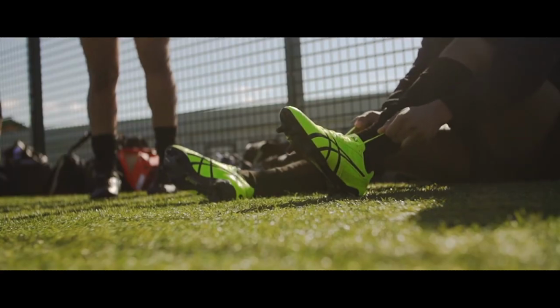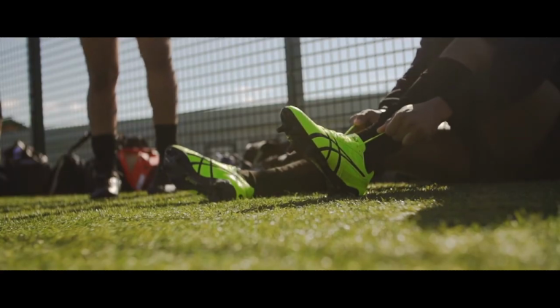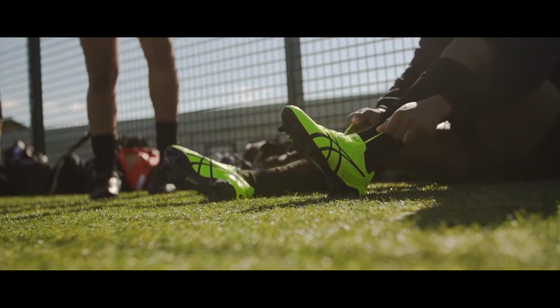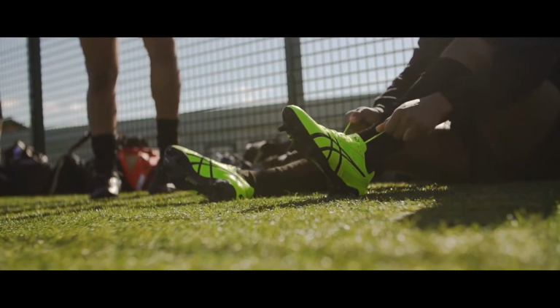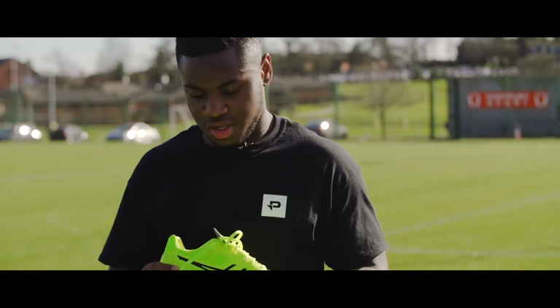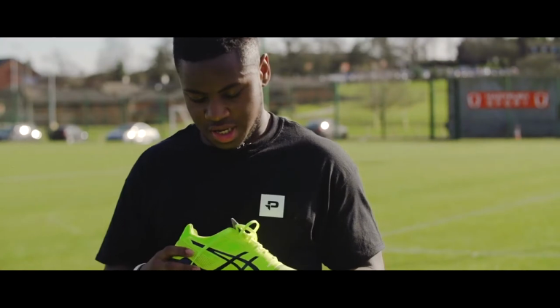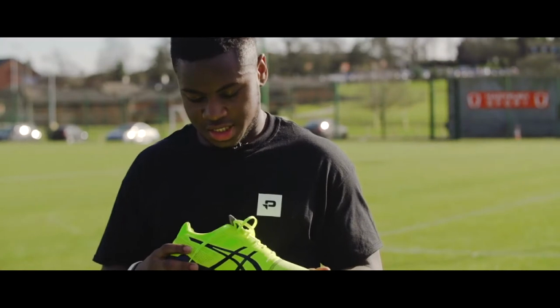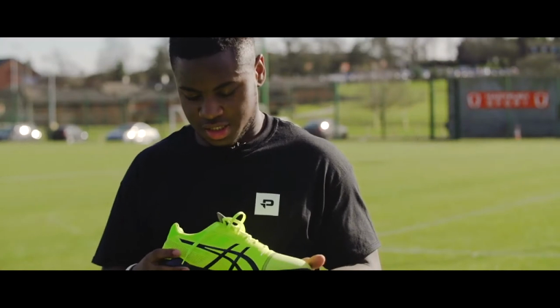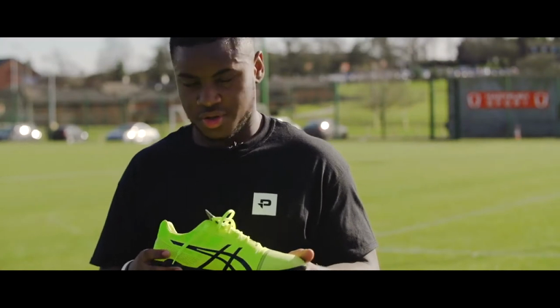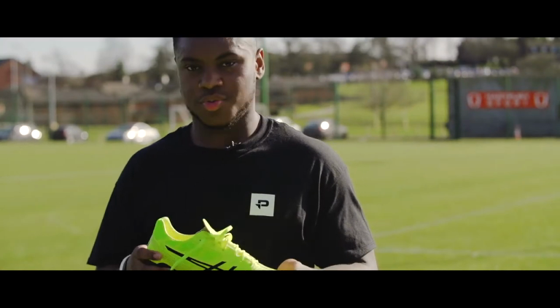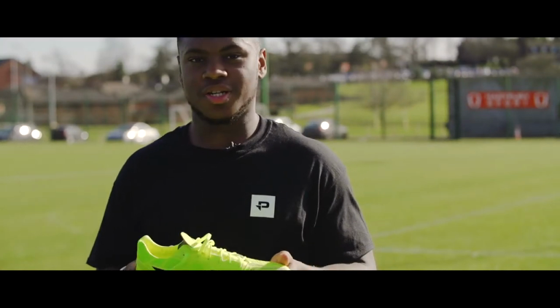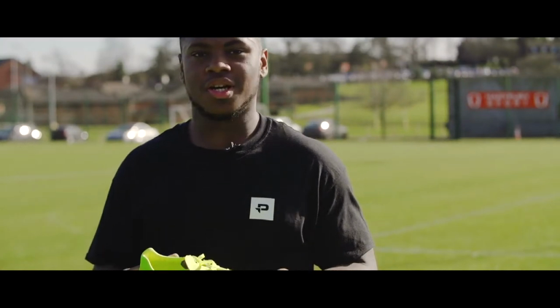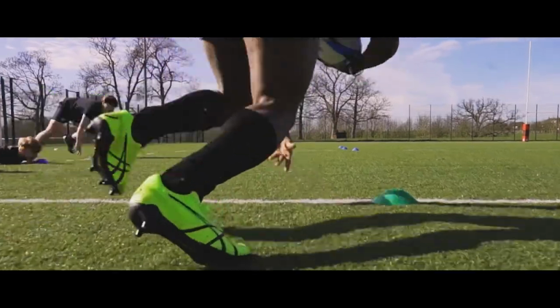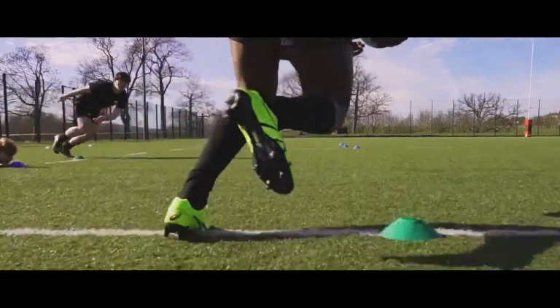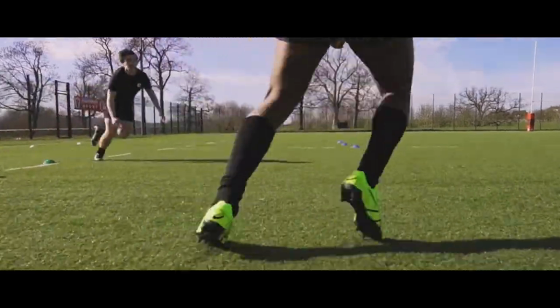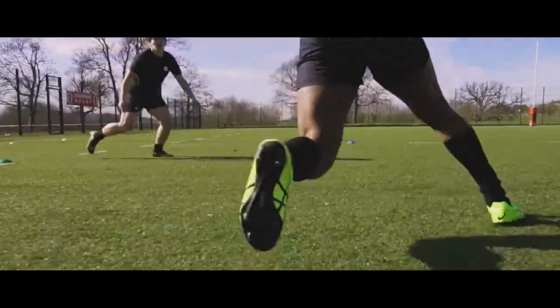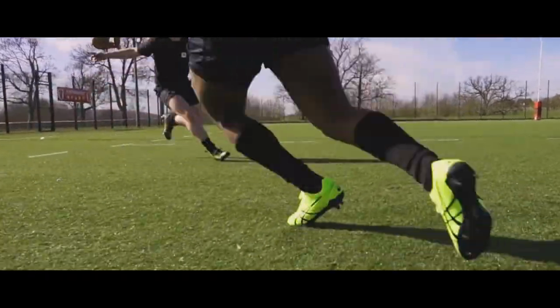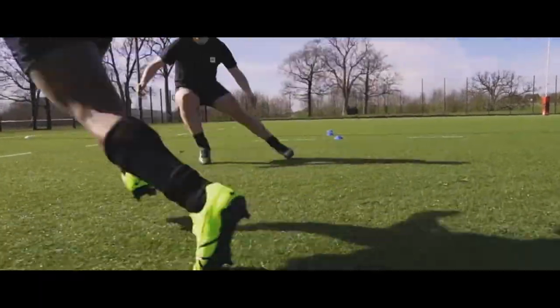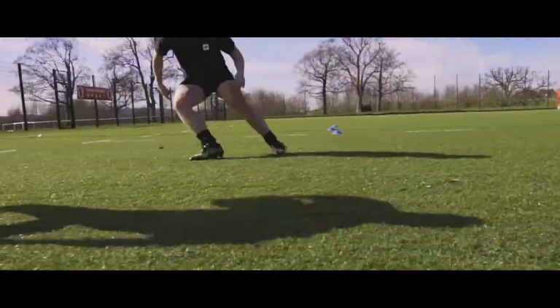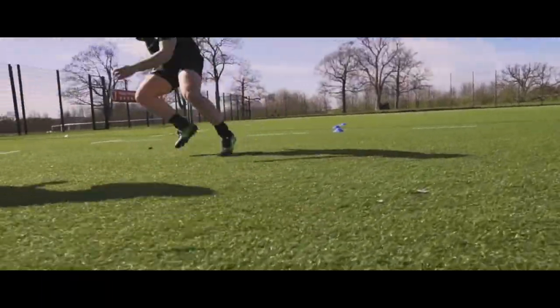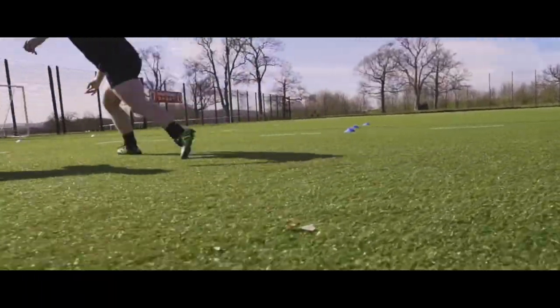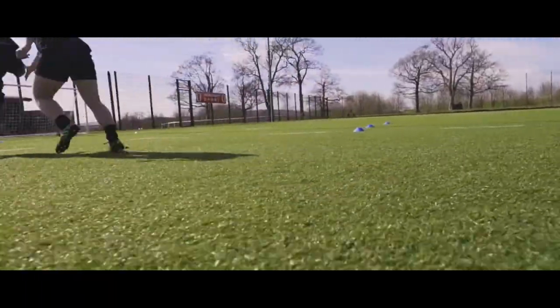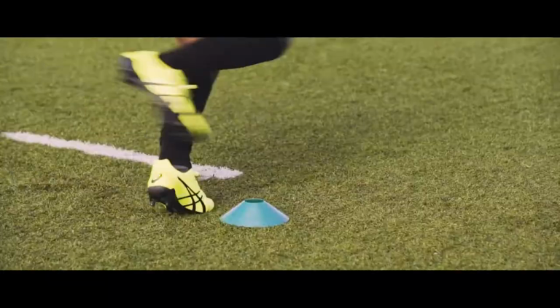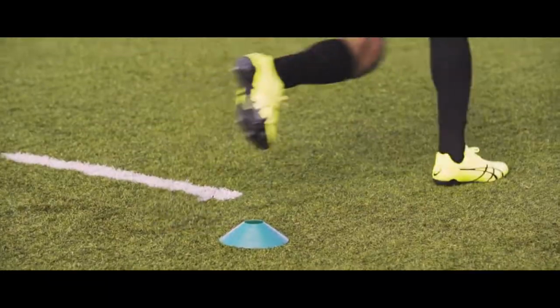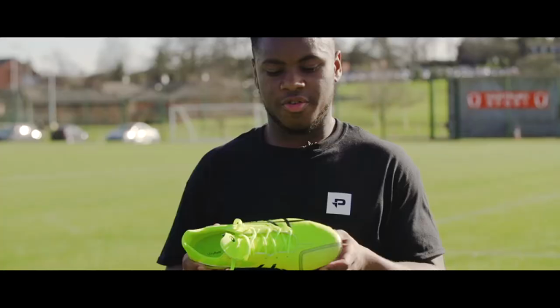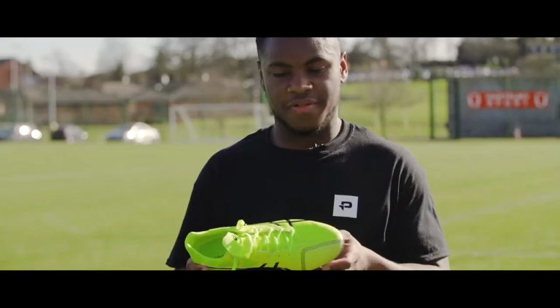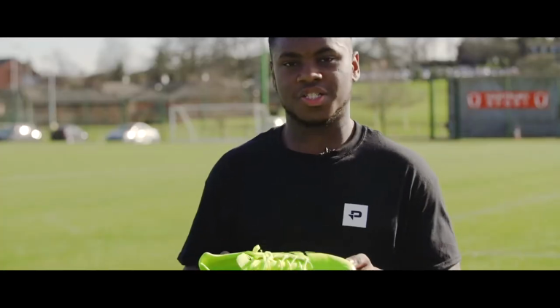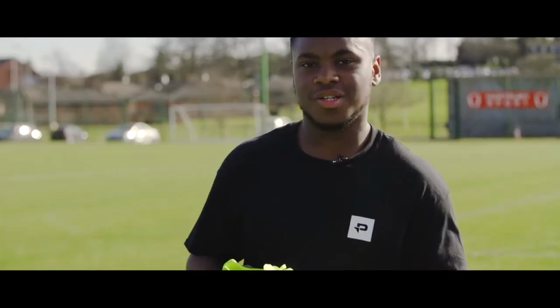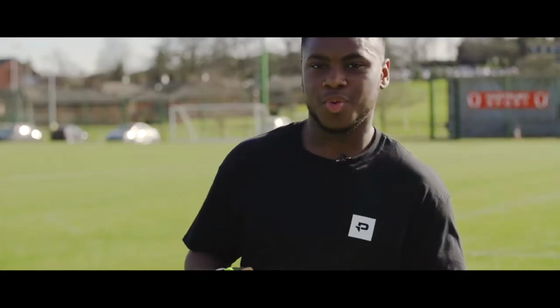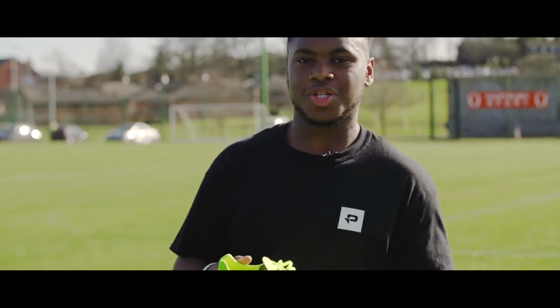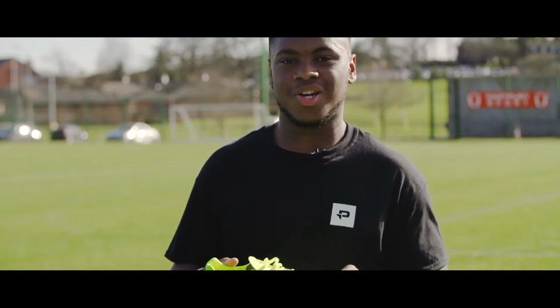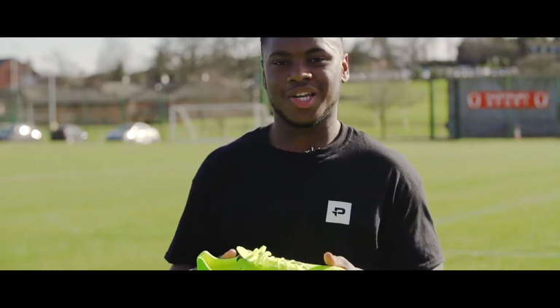I've been wearing the Asics Lethal Speed. I'd say the best thing about them is their colour — they're really flashy, and as a winger that's what I like.